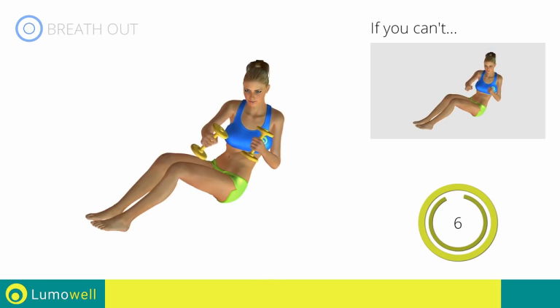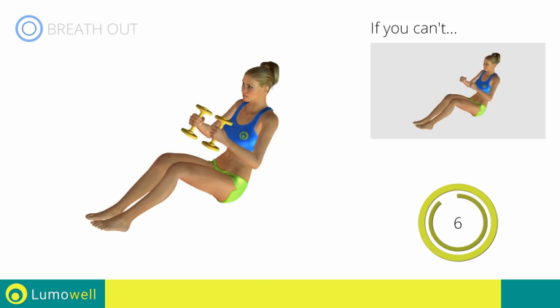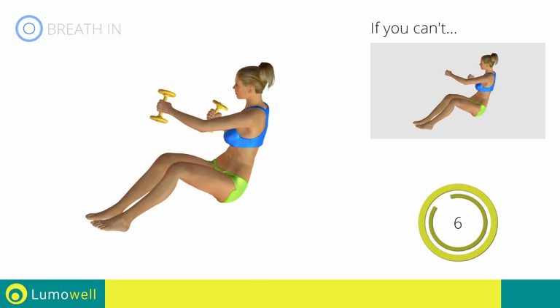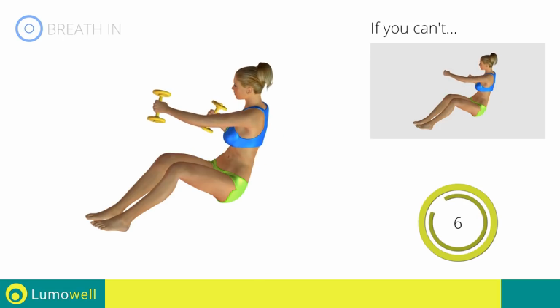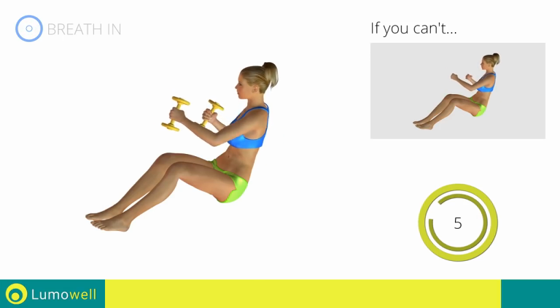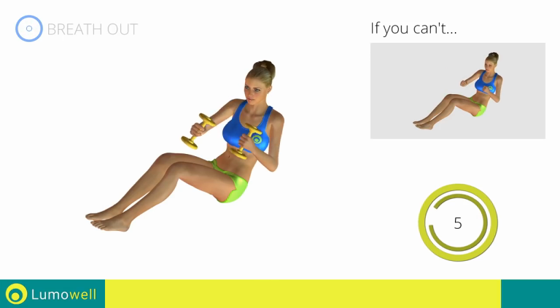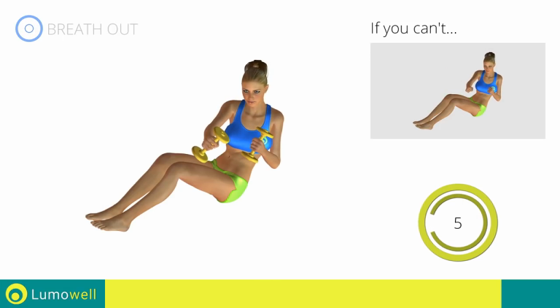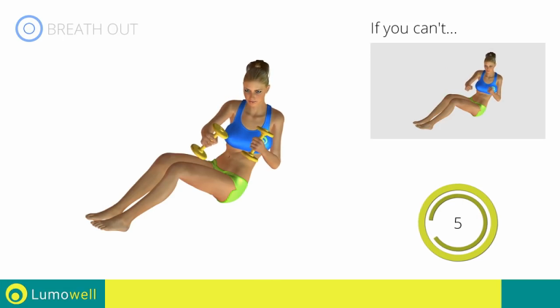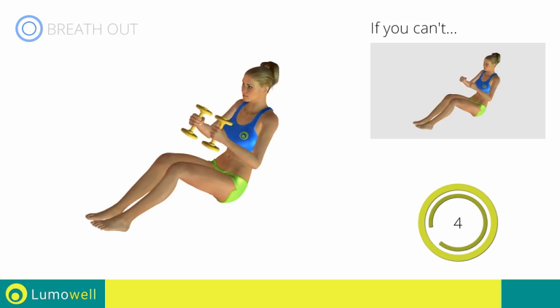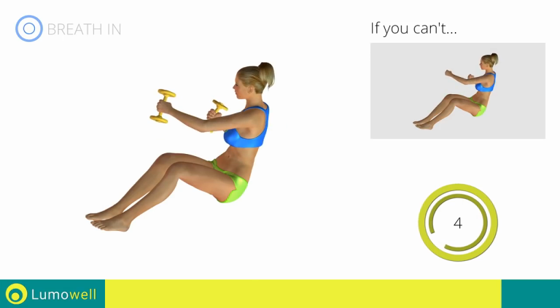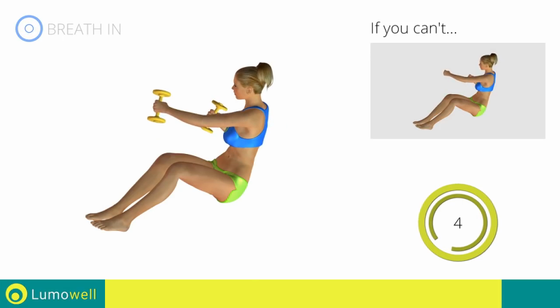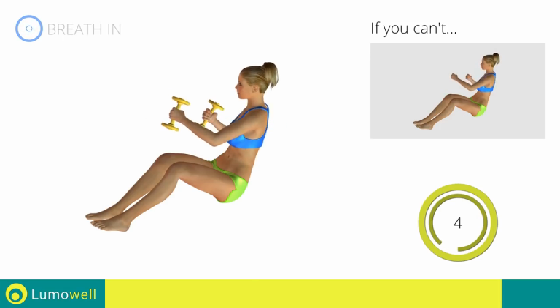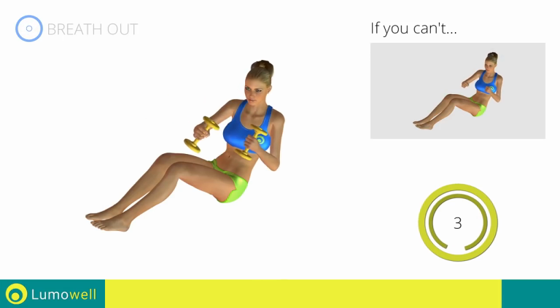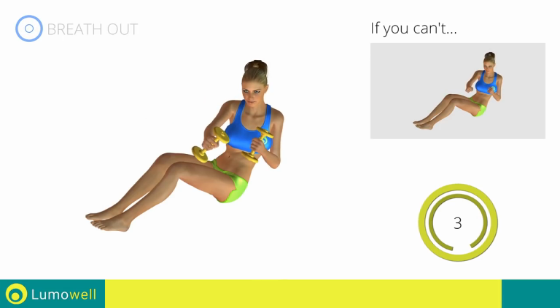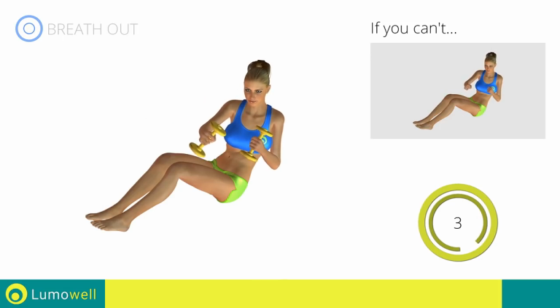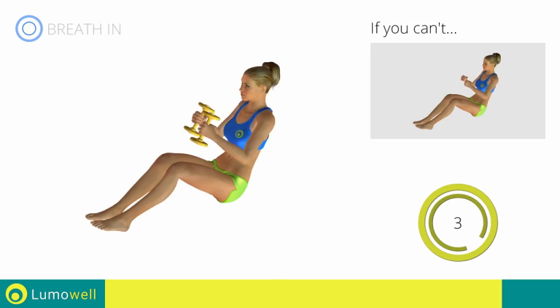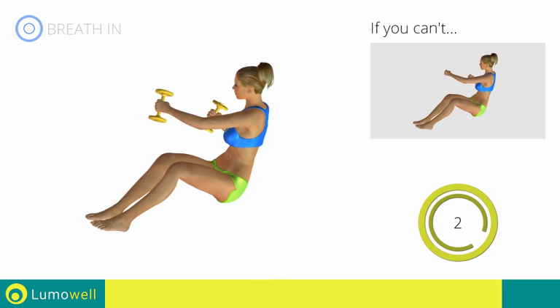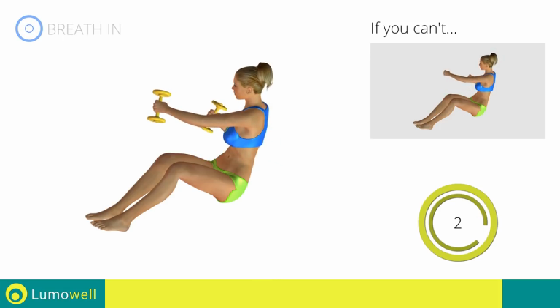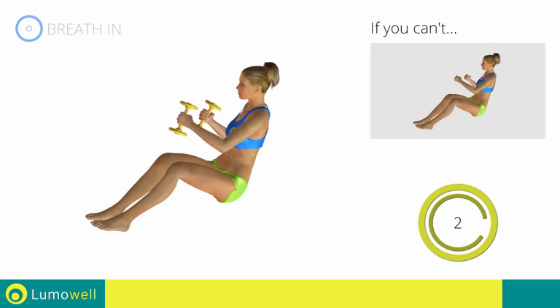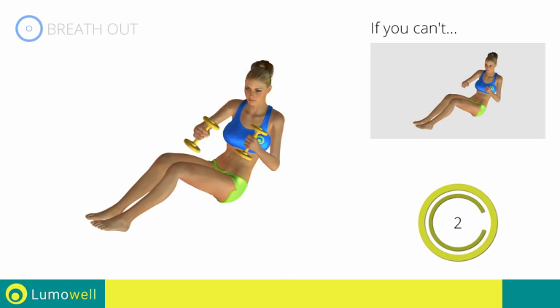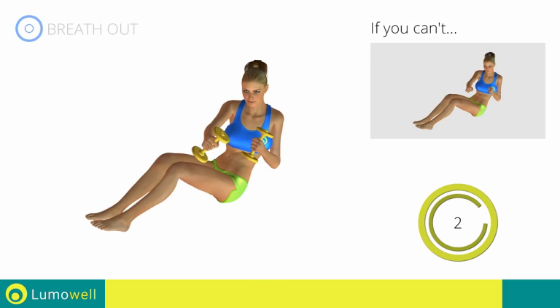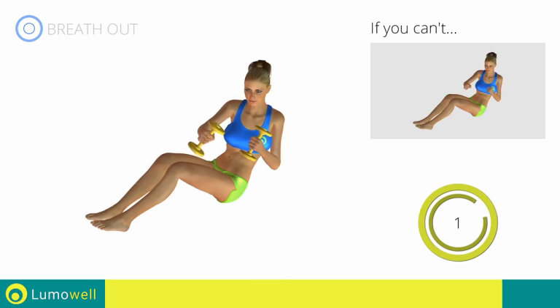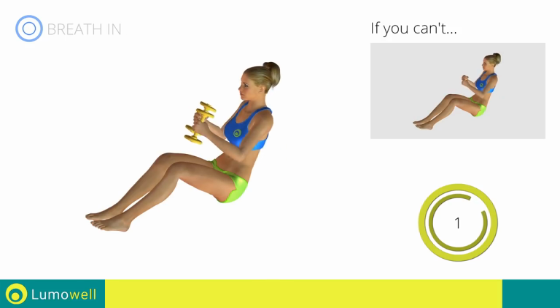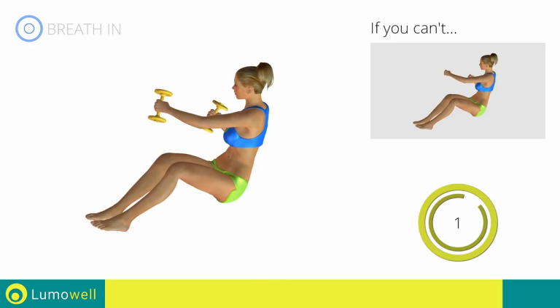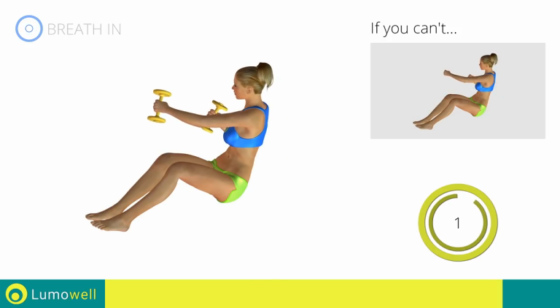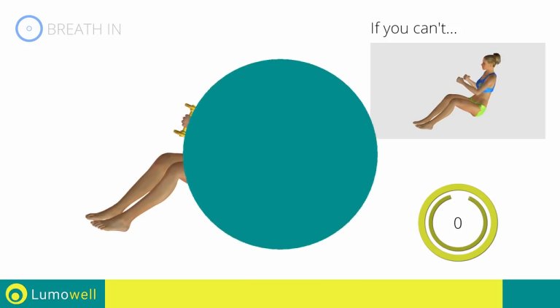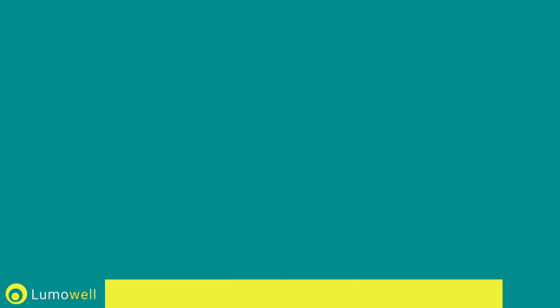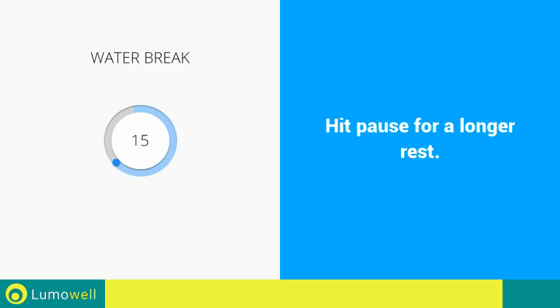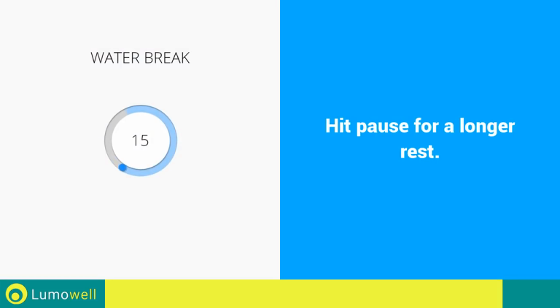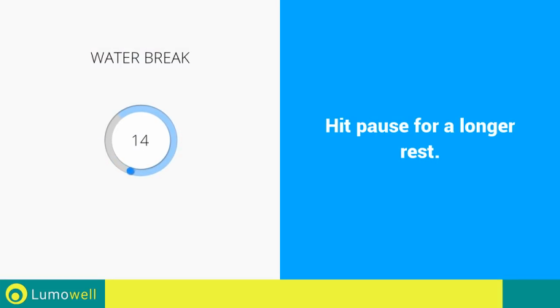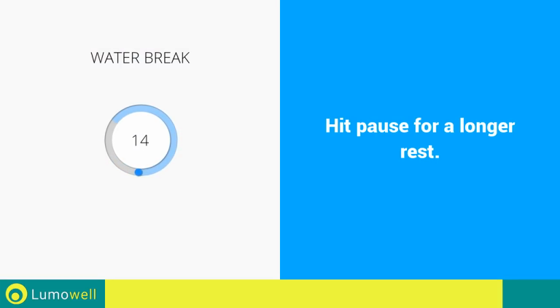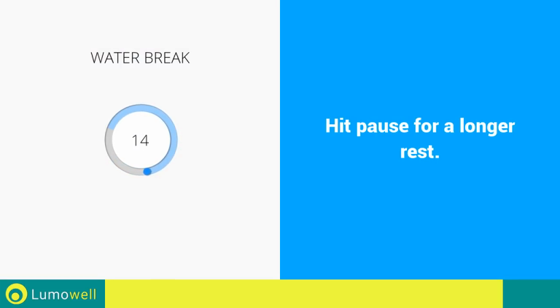Five, four, three, two, one. Stop. Water break.